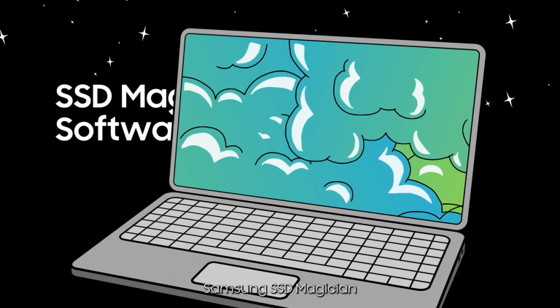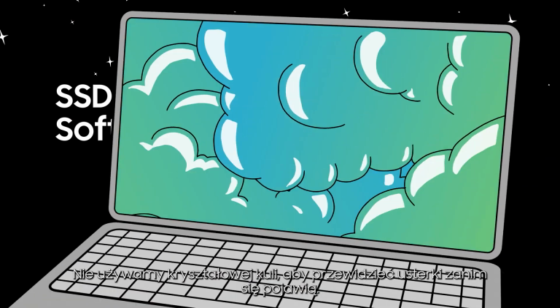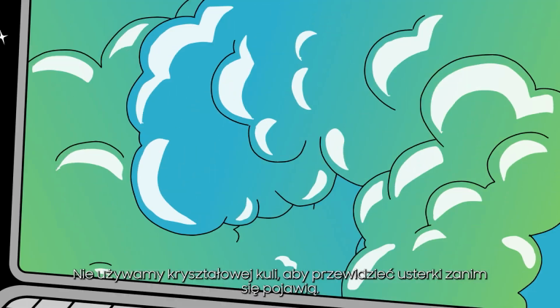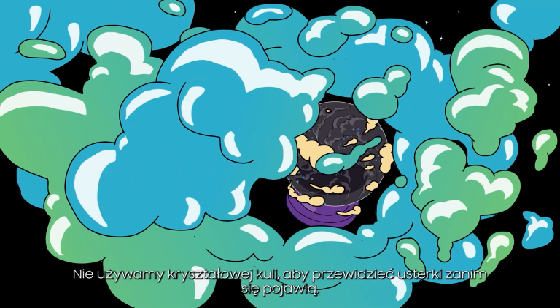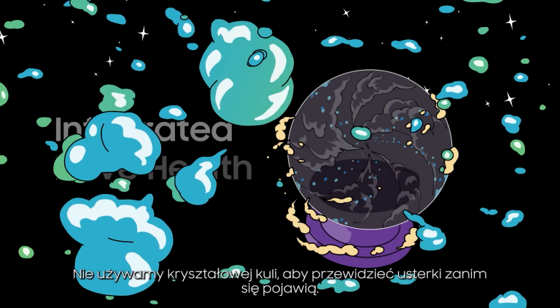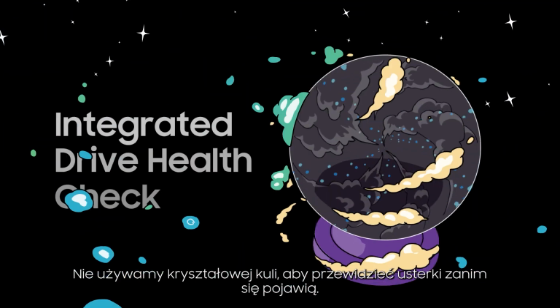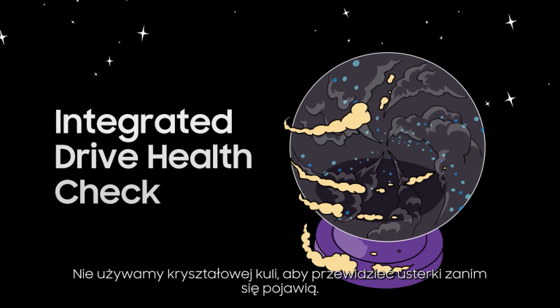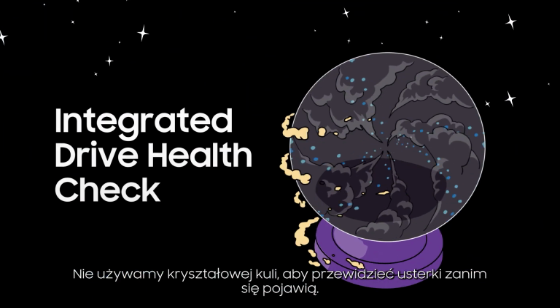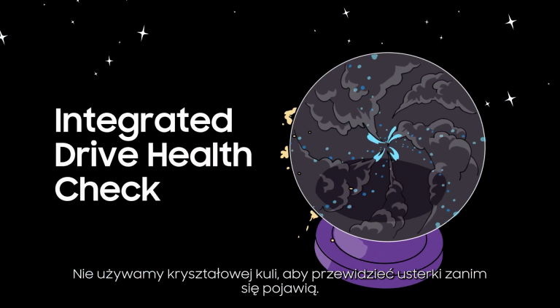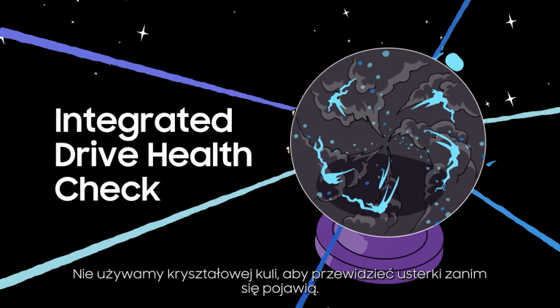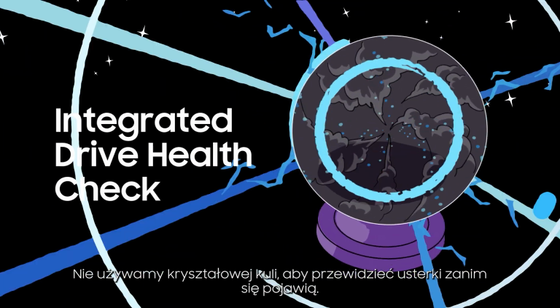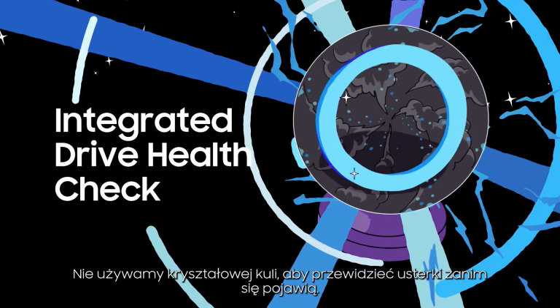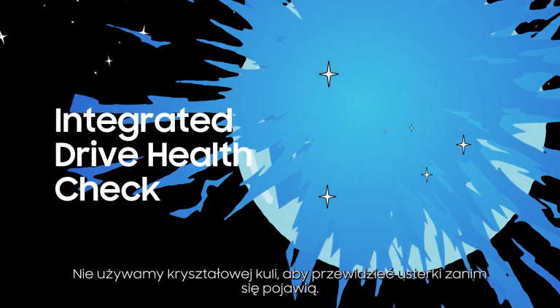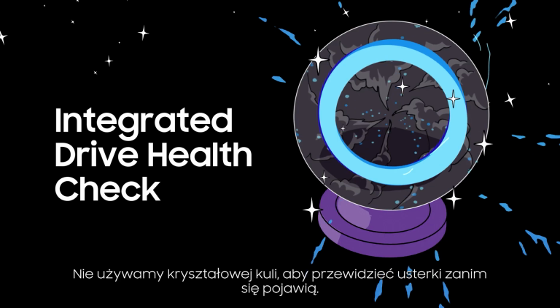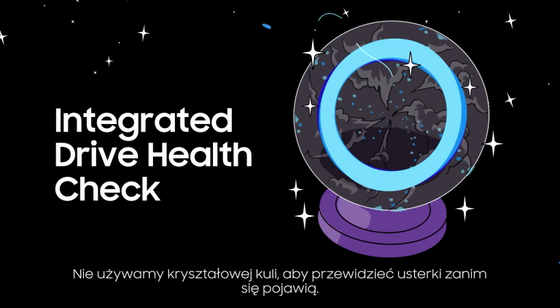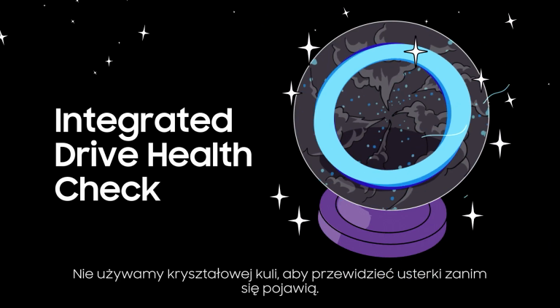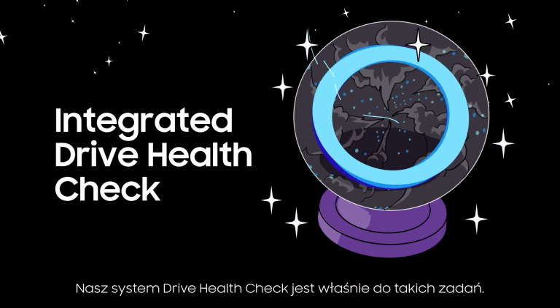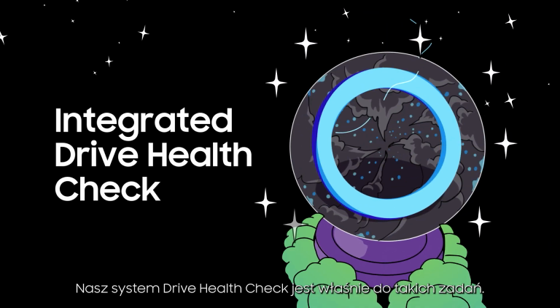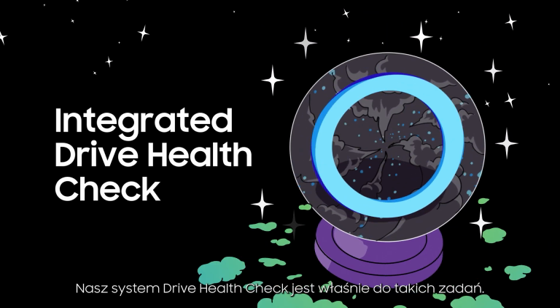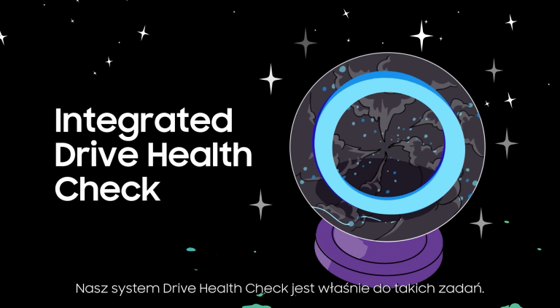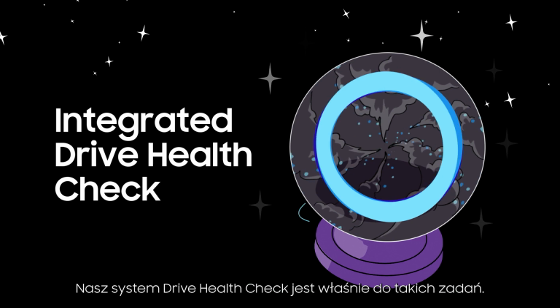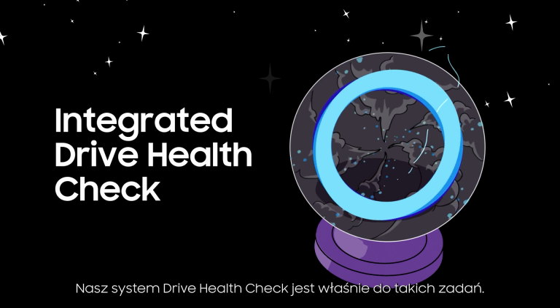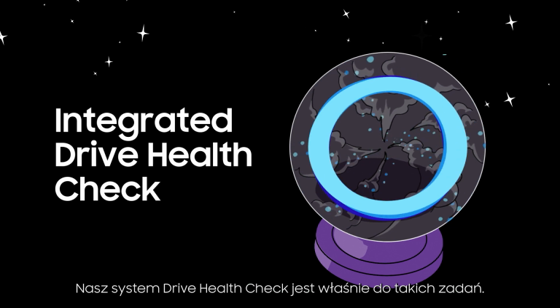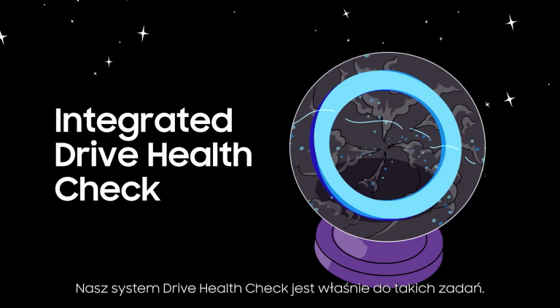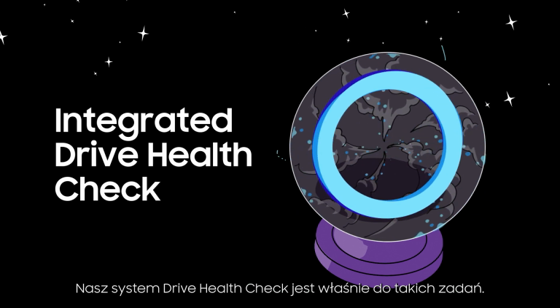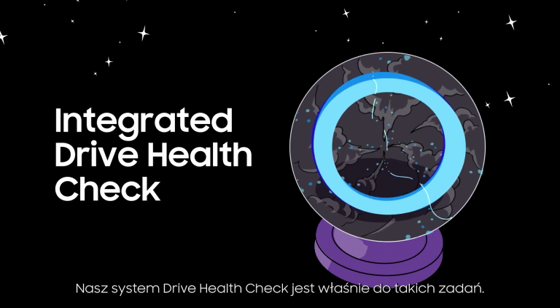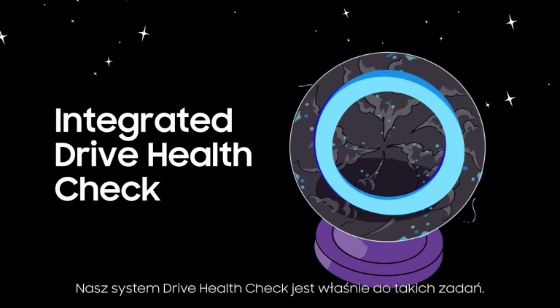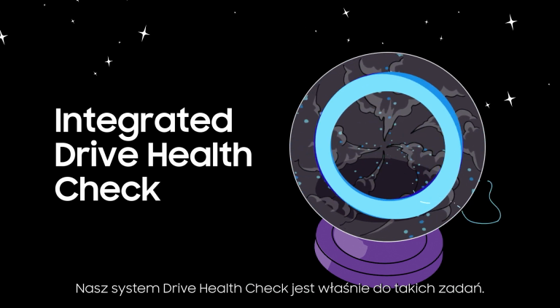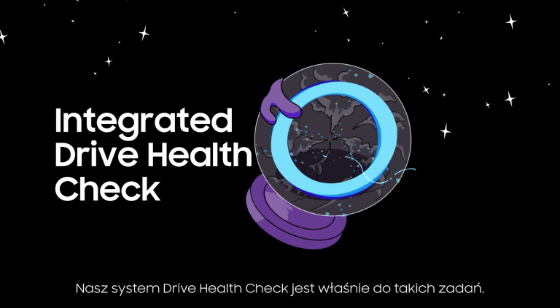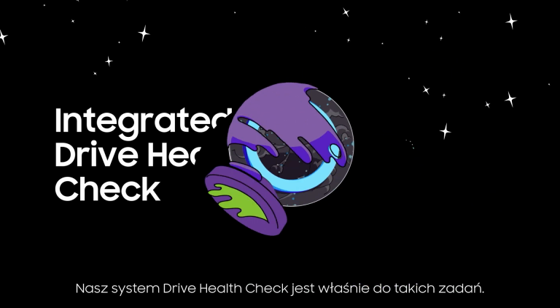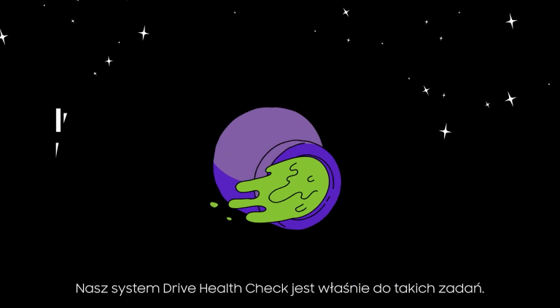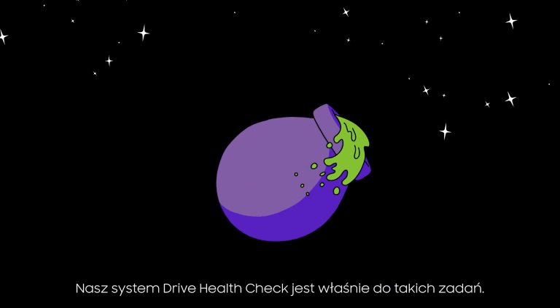We don't use a crystal ball to predict faults before they happen. Our integrated drive health check is just the trick for things like that.